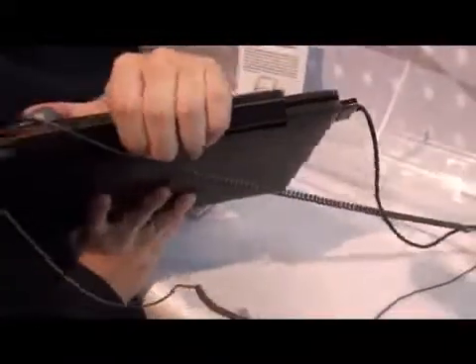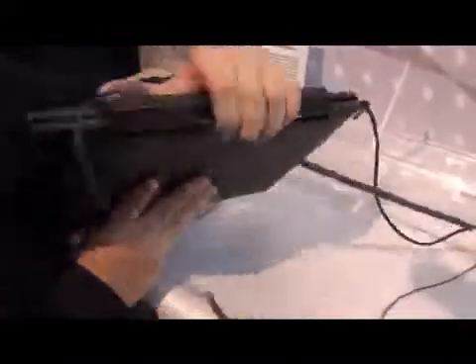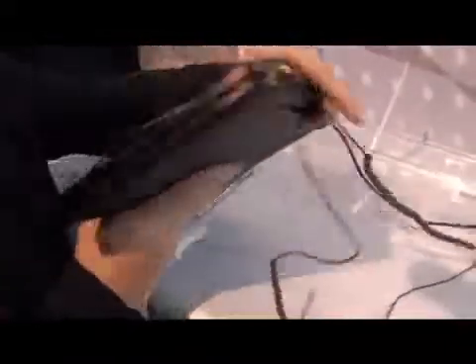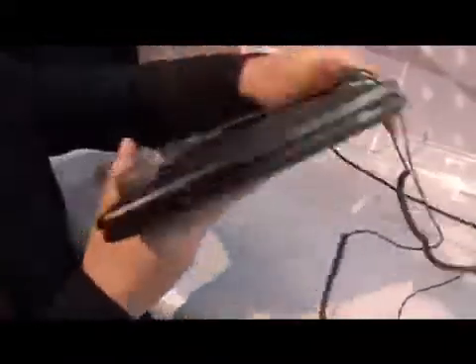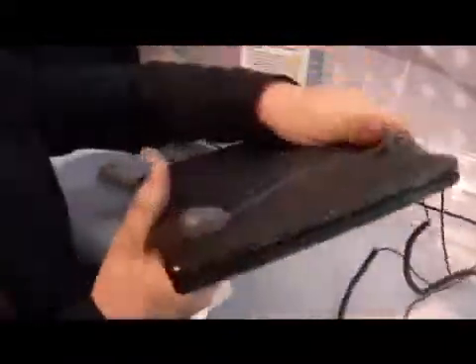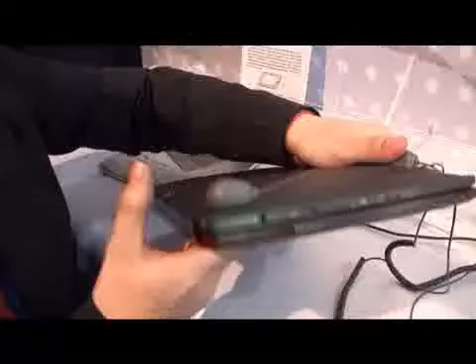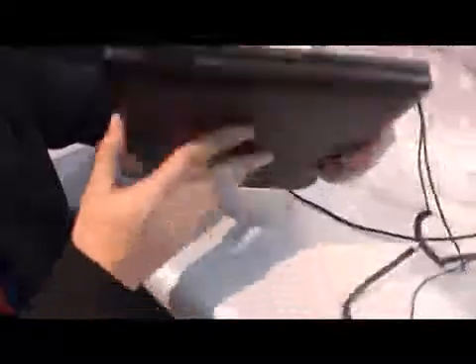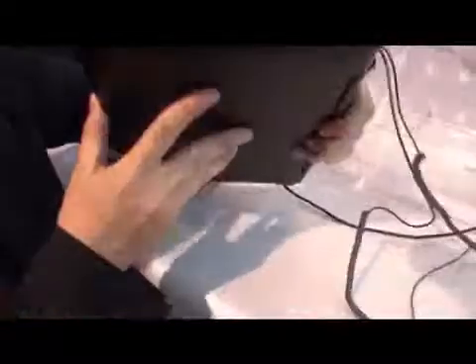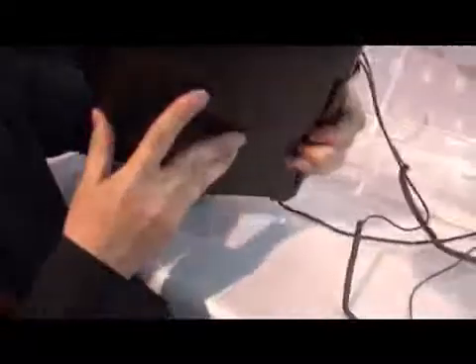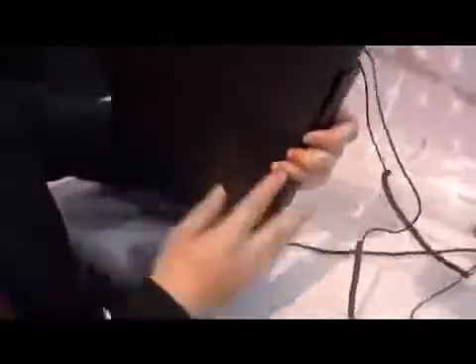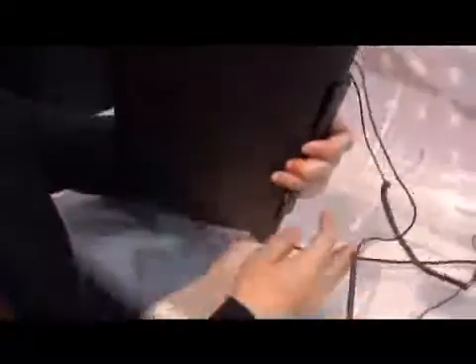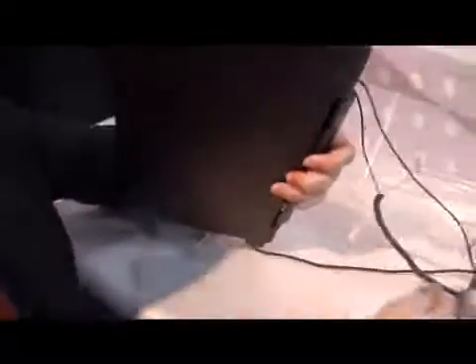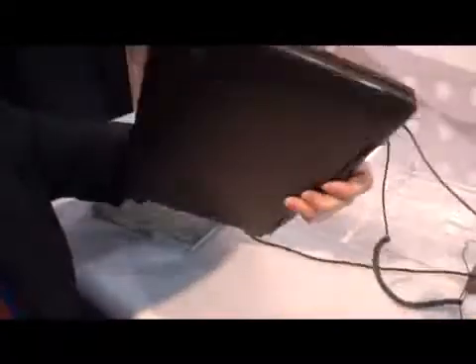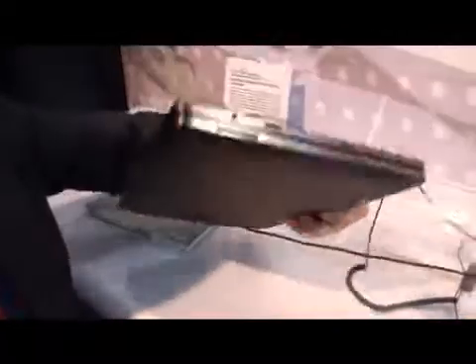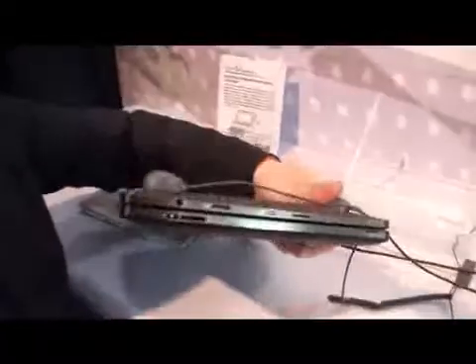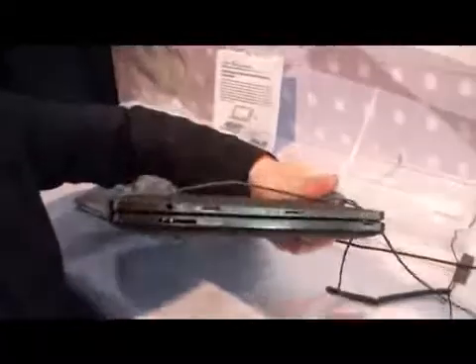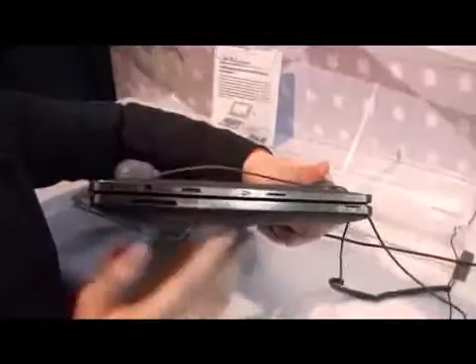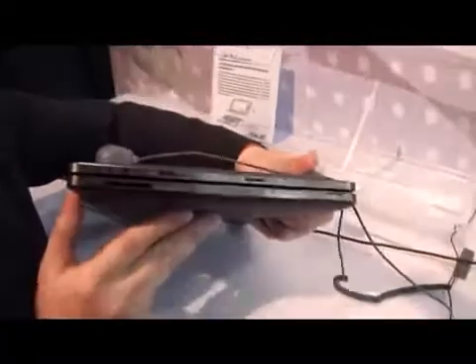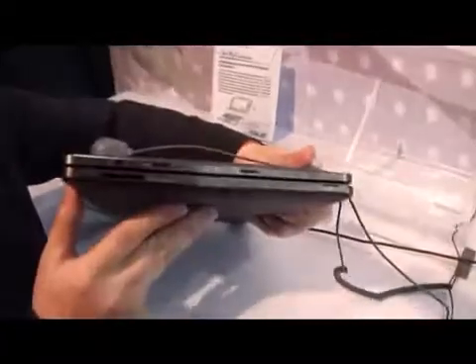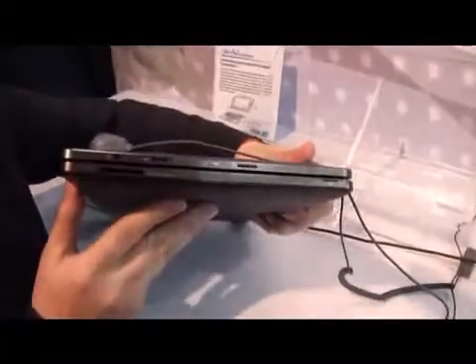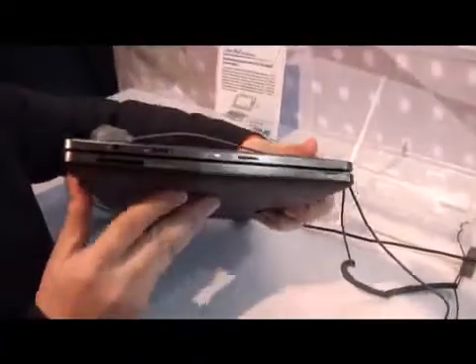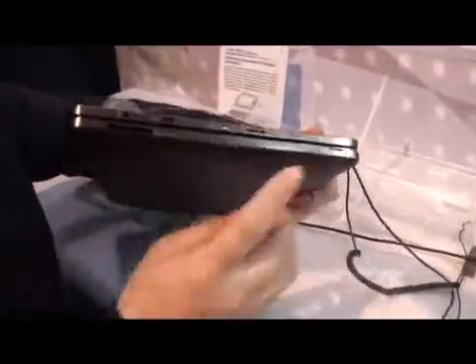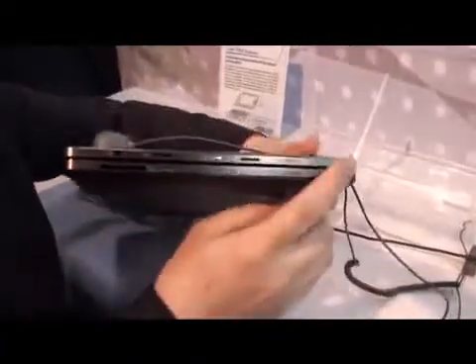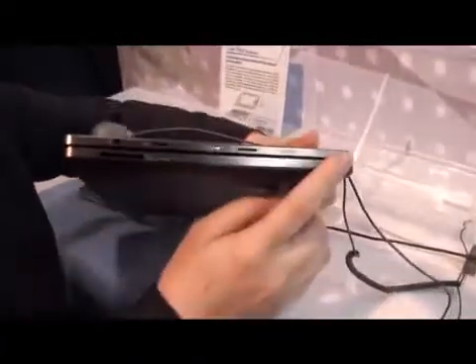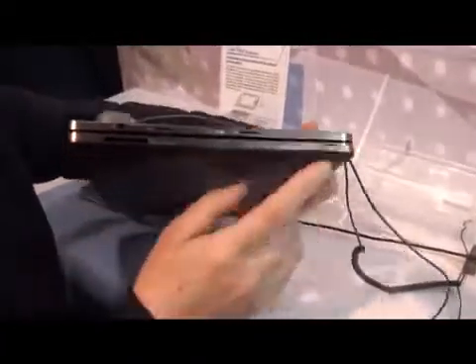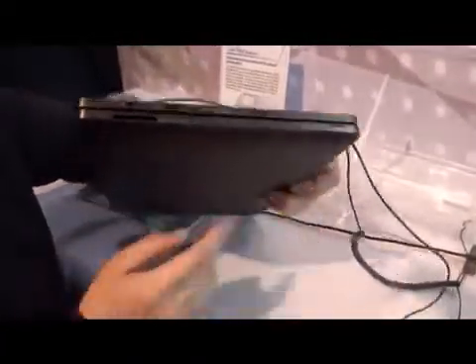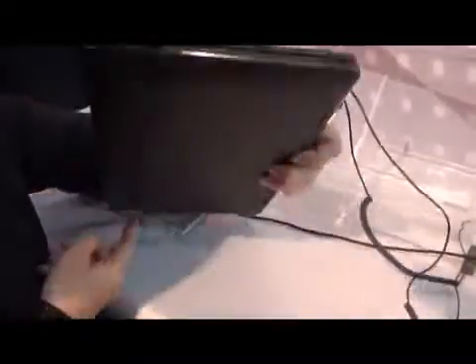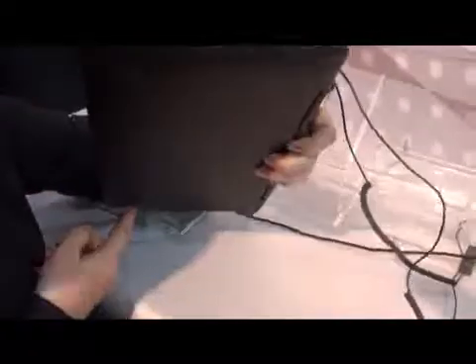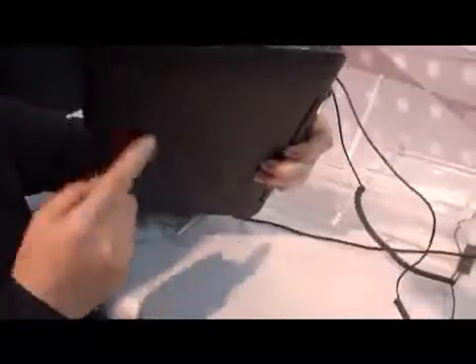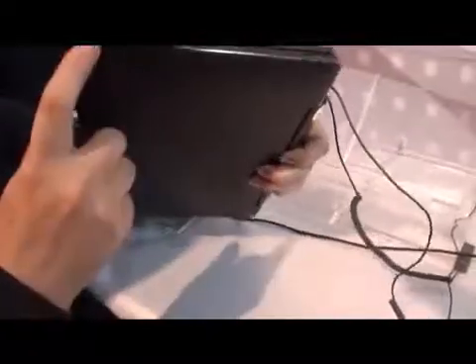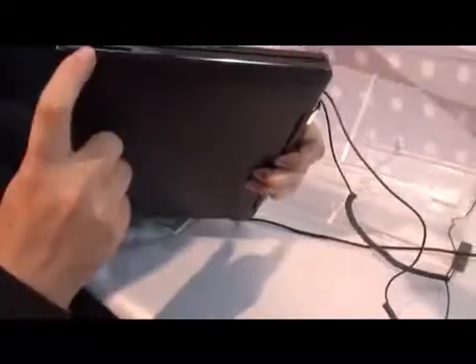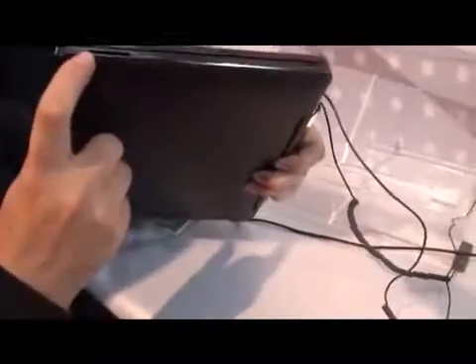The mobile dock is not just a keyboard — it also has a battery, two USB ports, and an SD card slot.